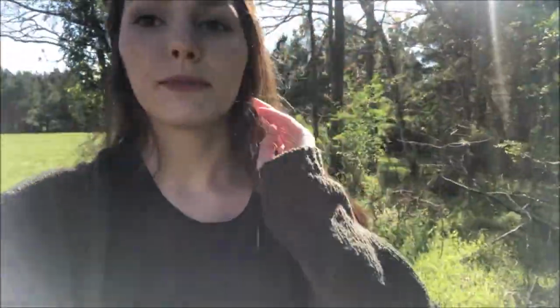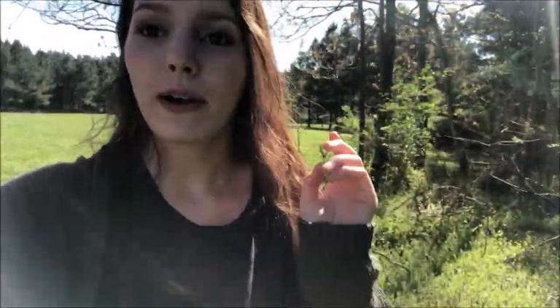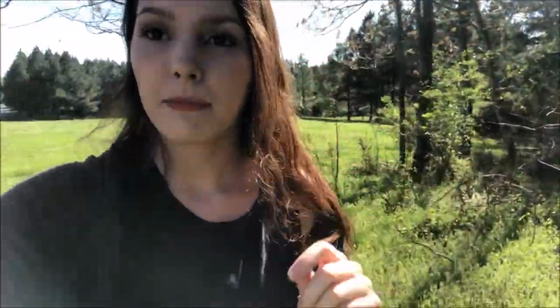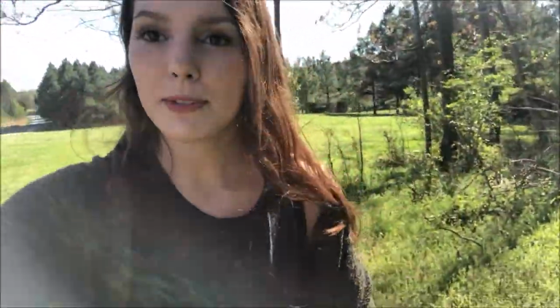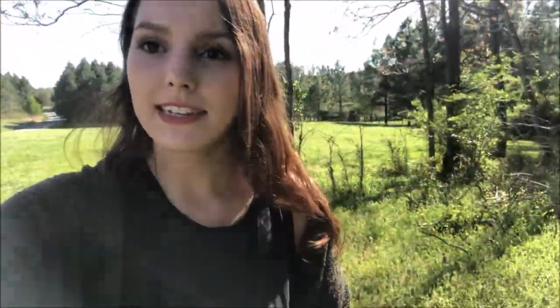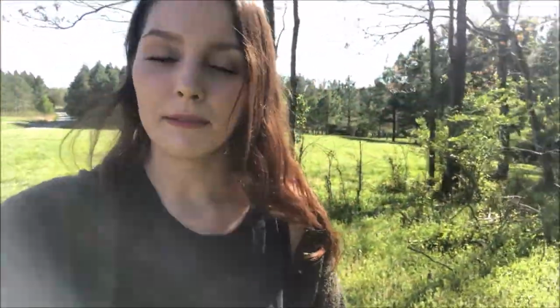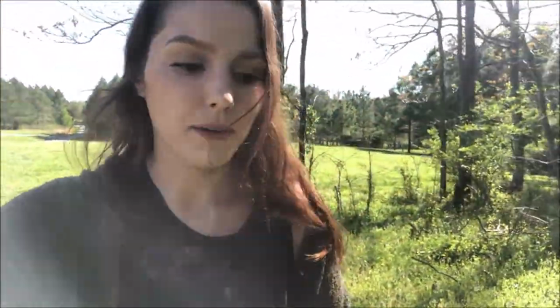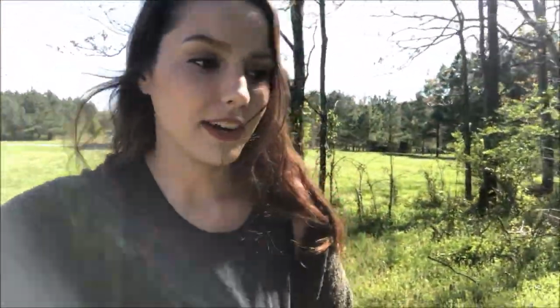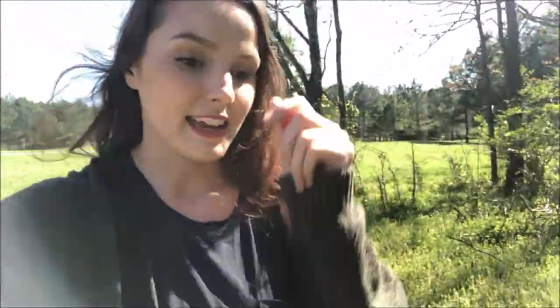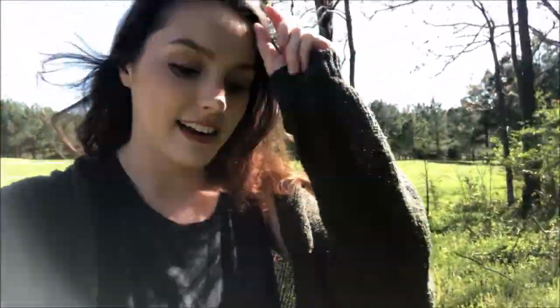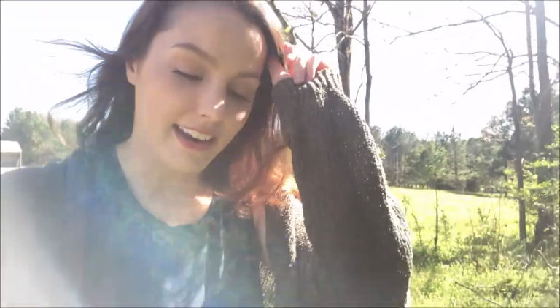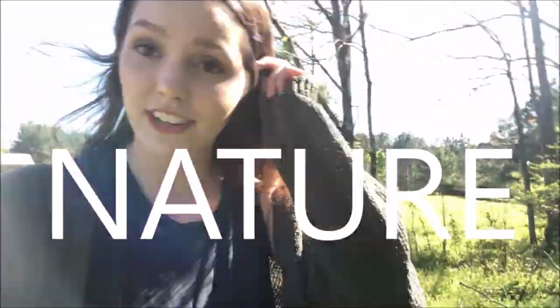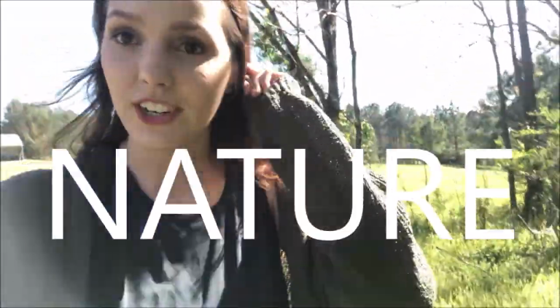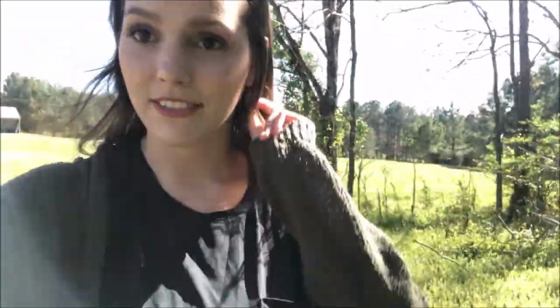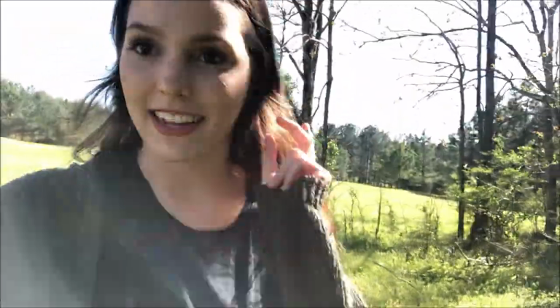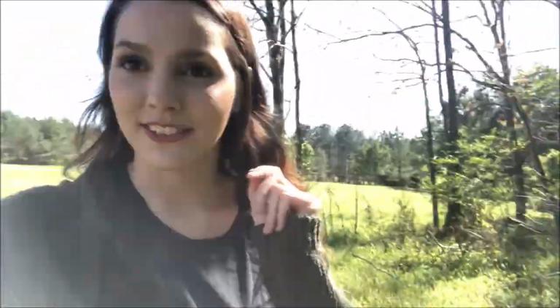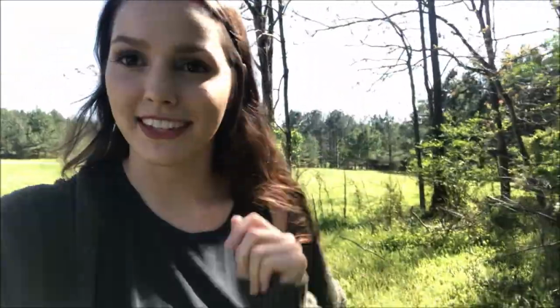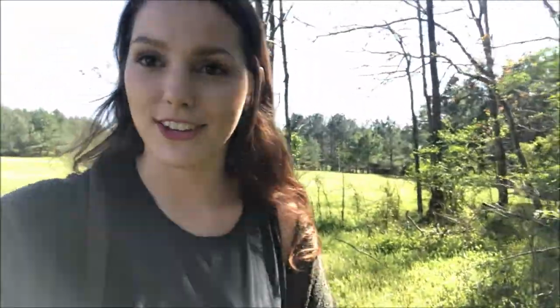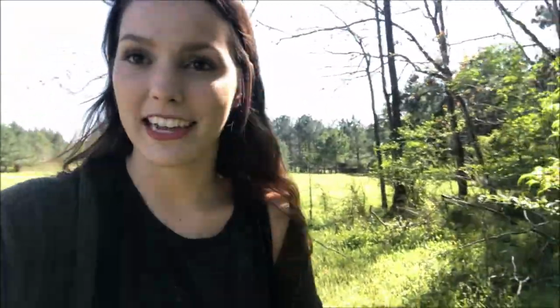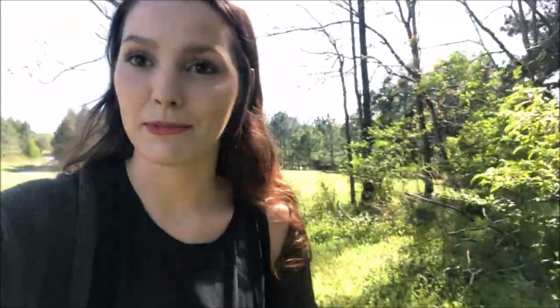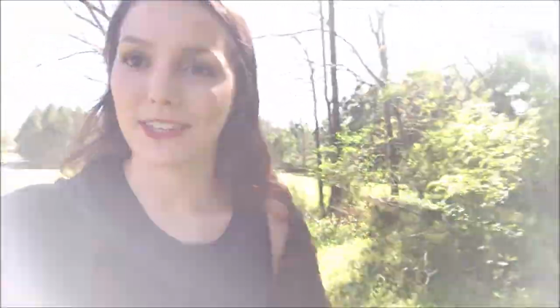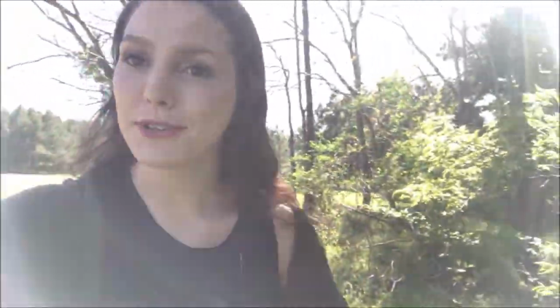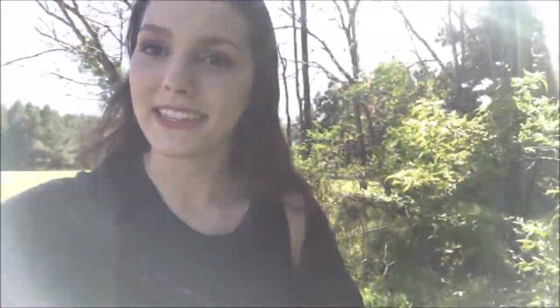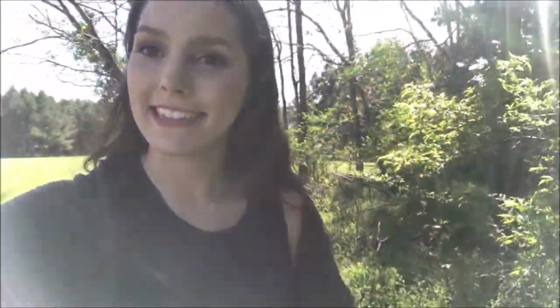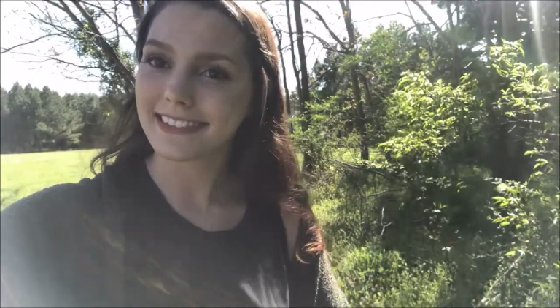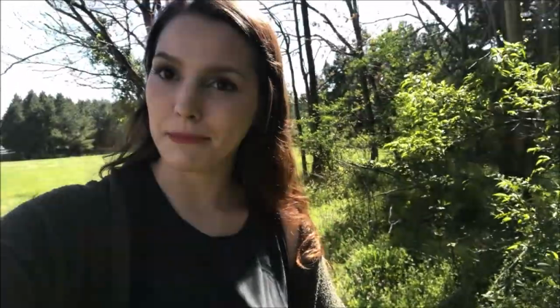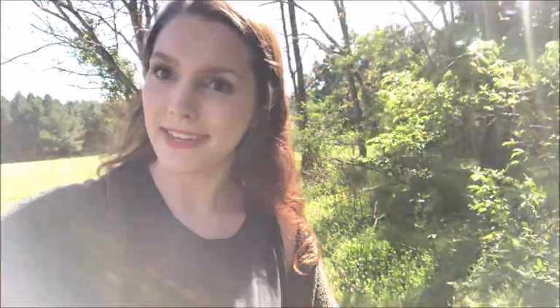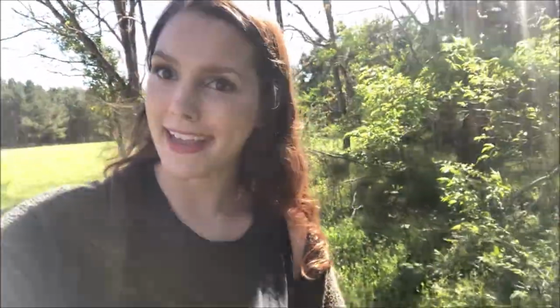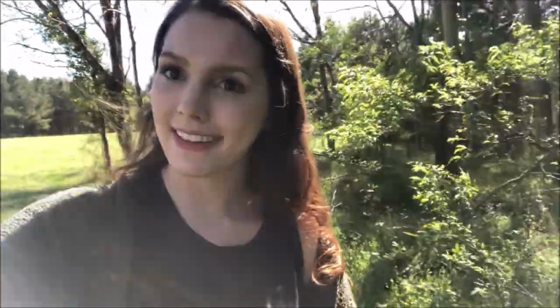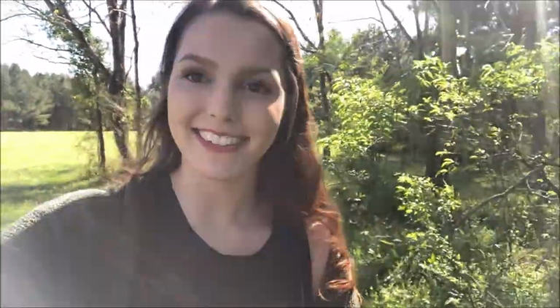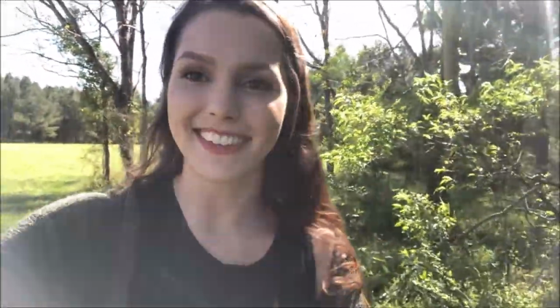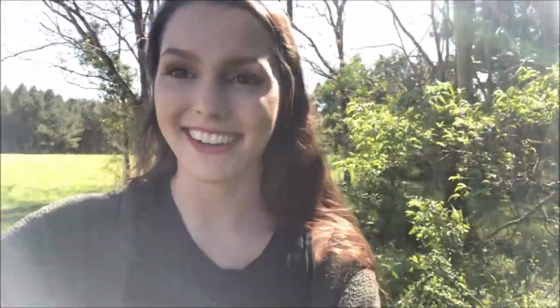Today I'm going to be making some stuff outside. It is such a beautiful day here where I live. I'm going to be doing some artwork in nature, and if that sounds like a good time to you, then stay put and let's get started.